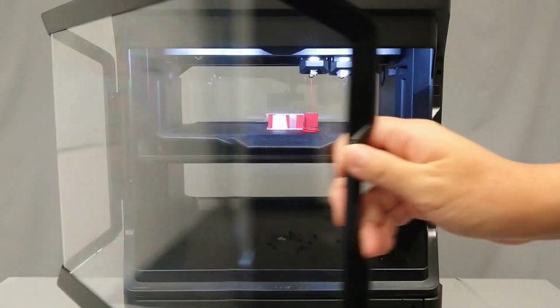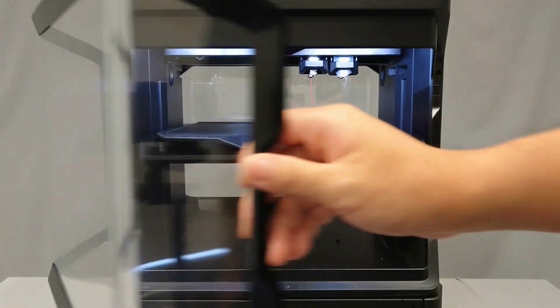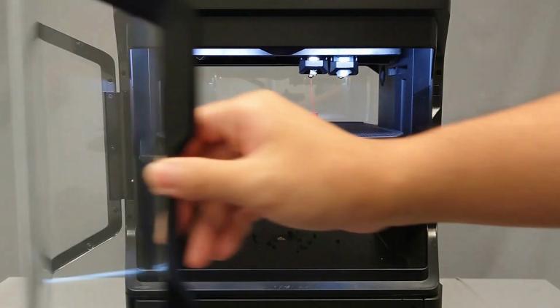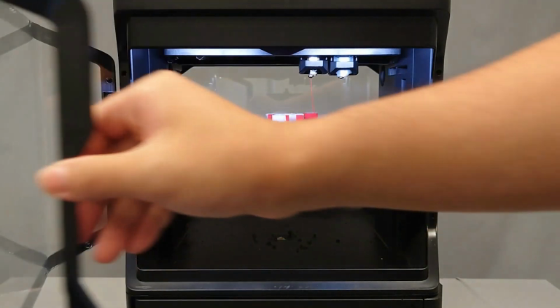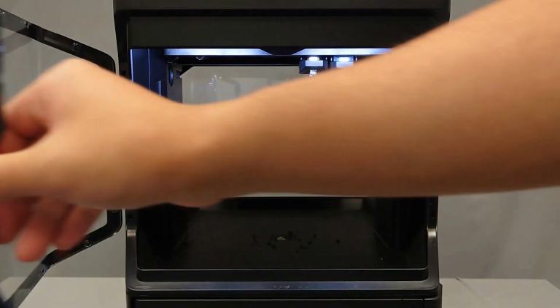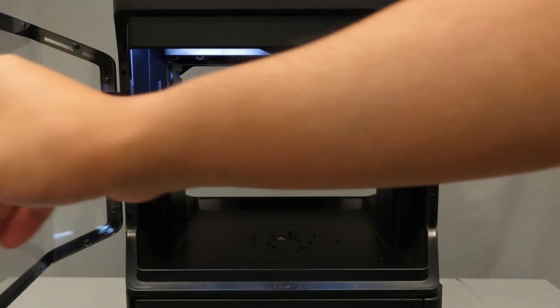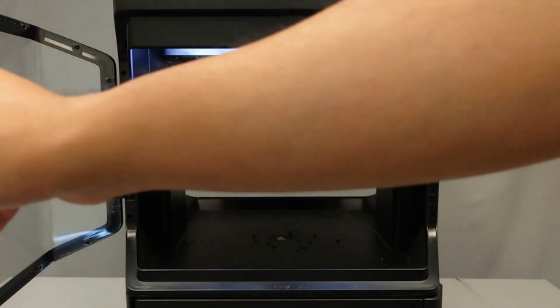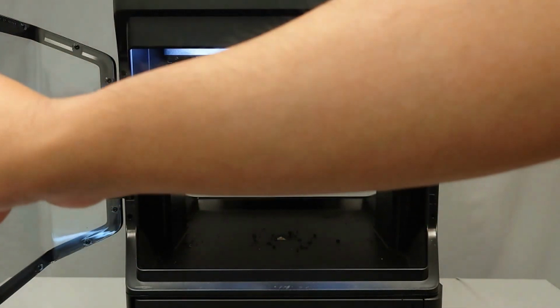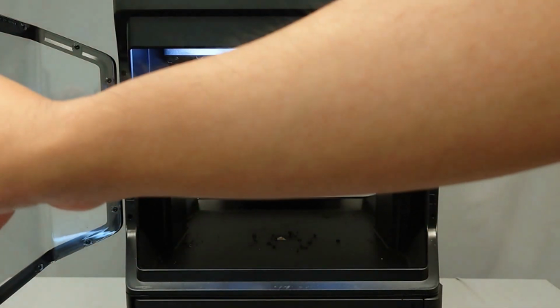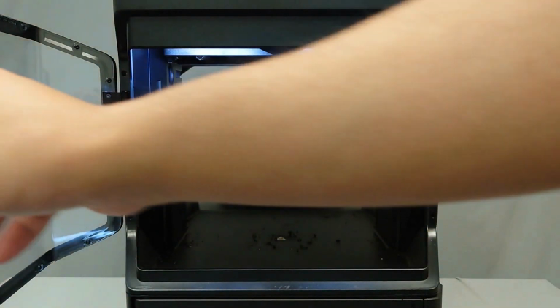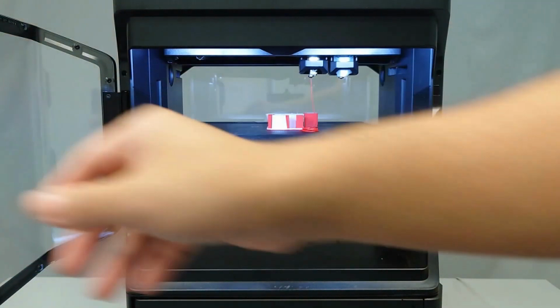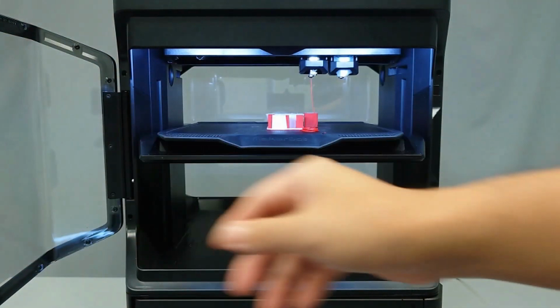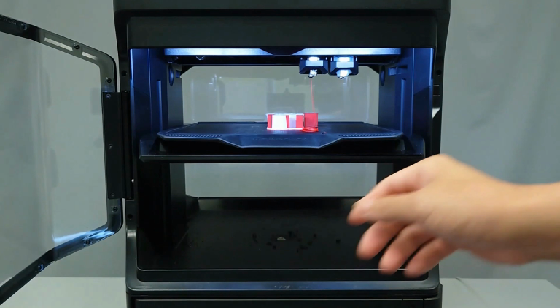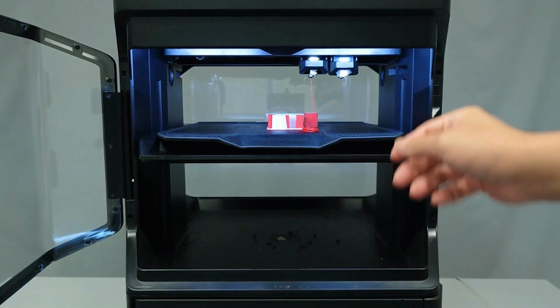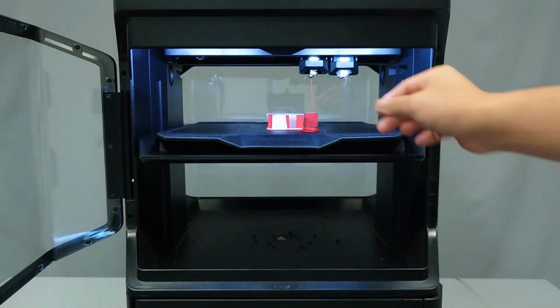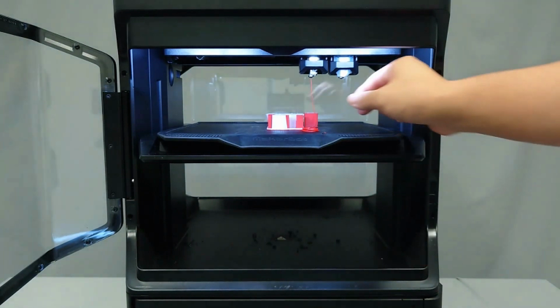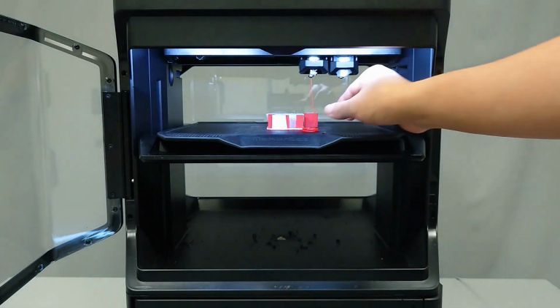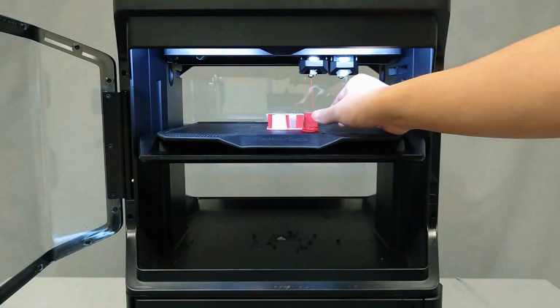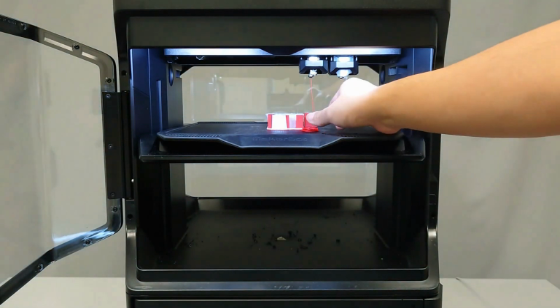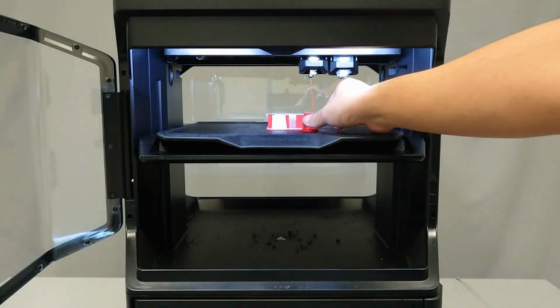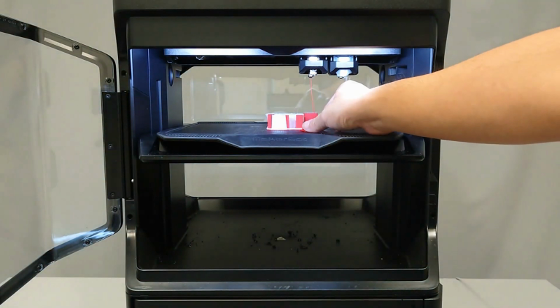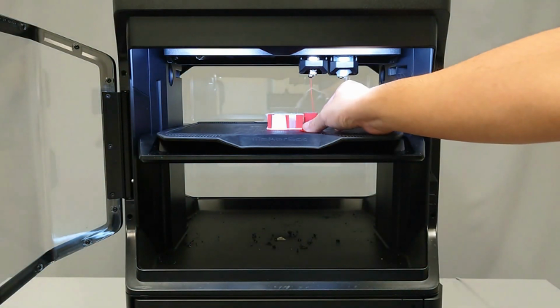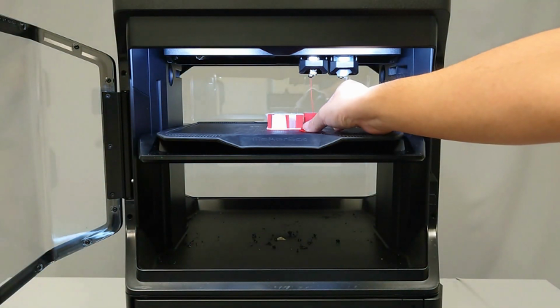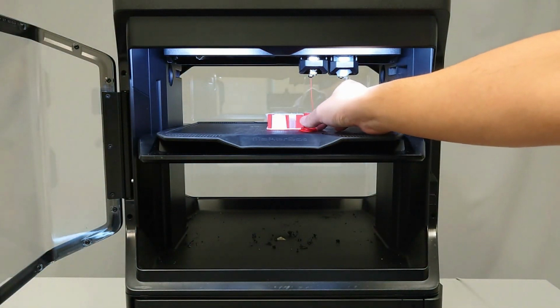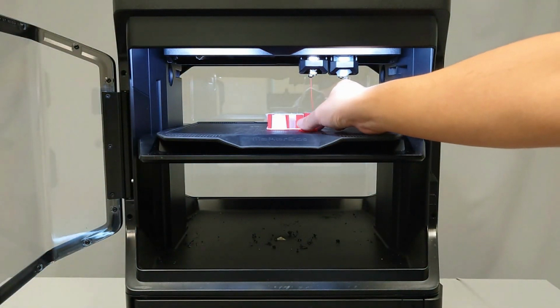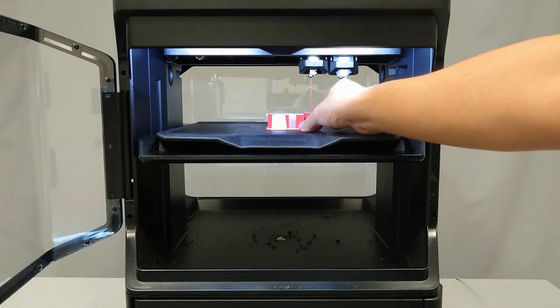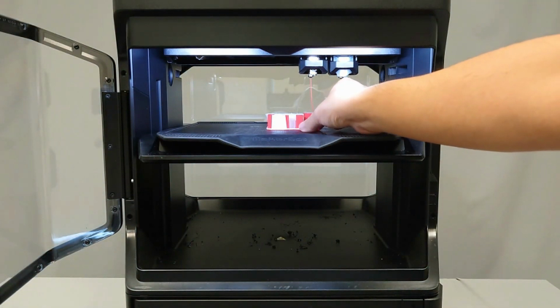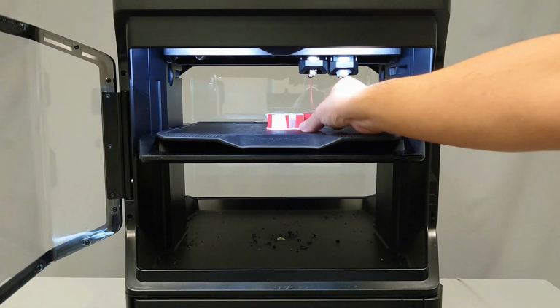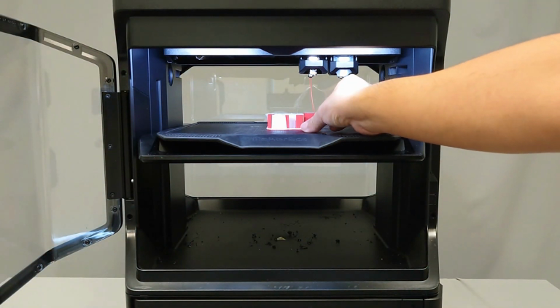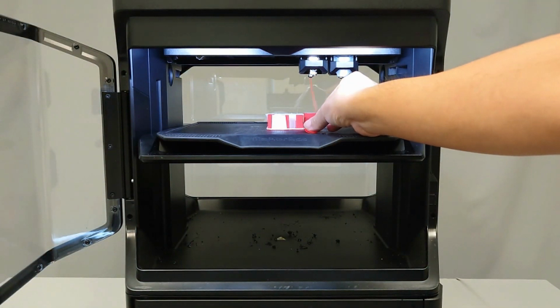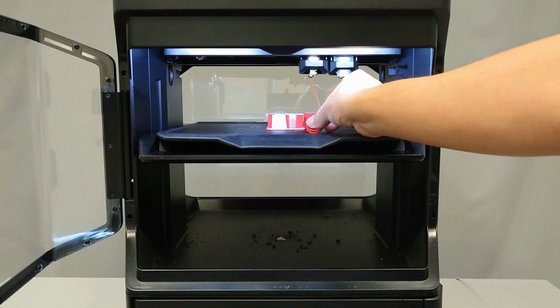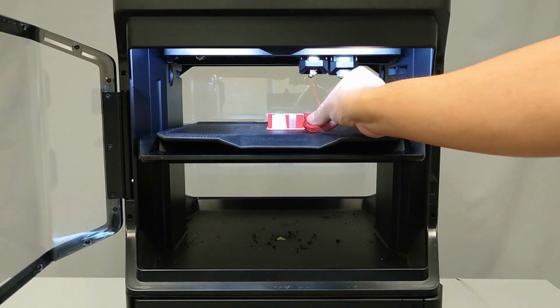Once the purge cycle has completed, you can clear the excess material from the chamber.